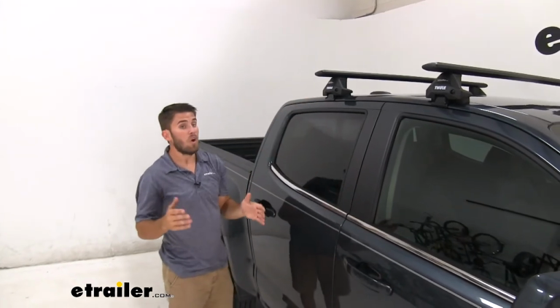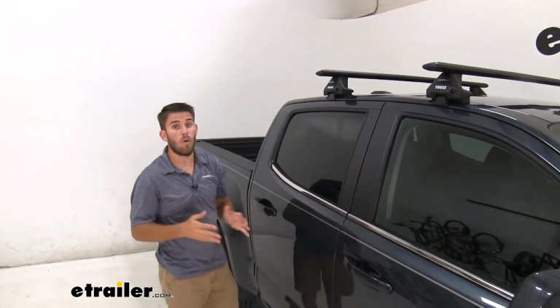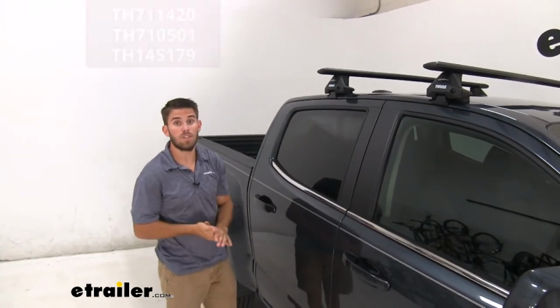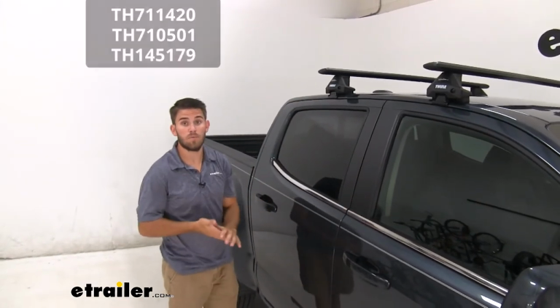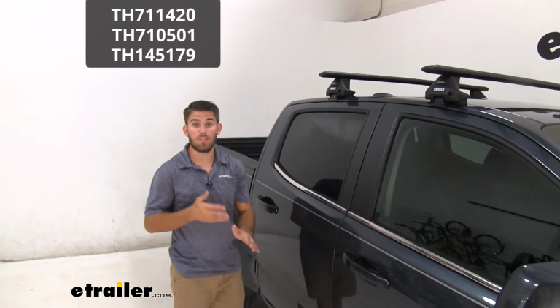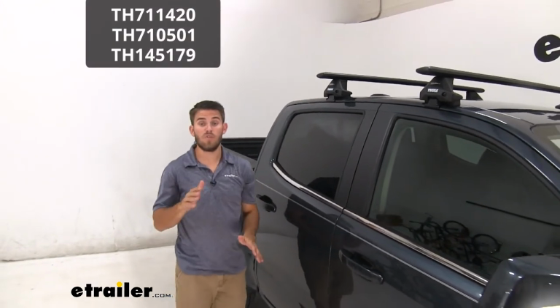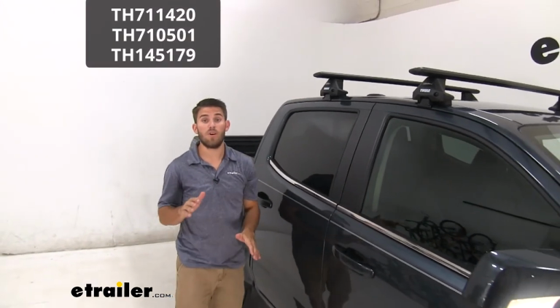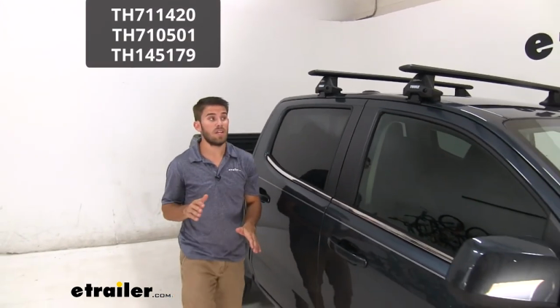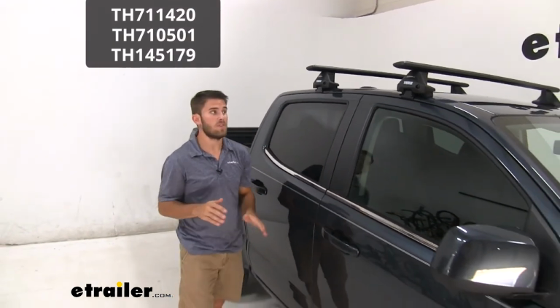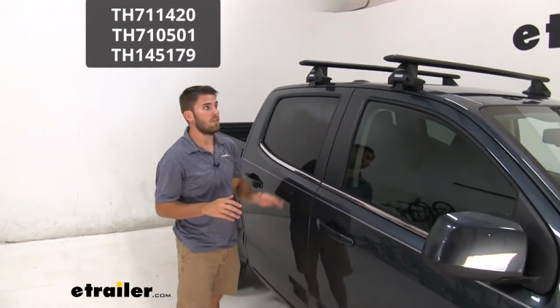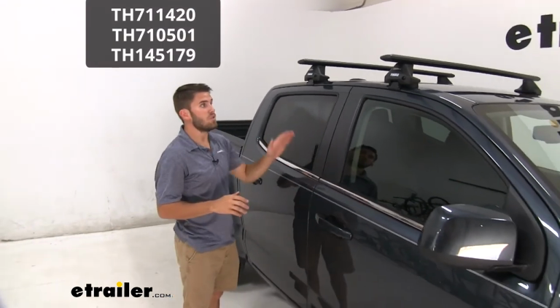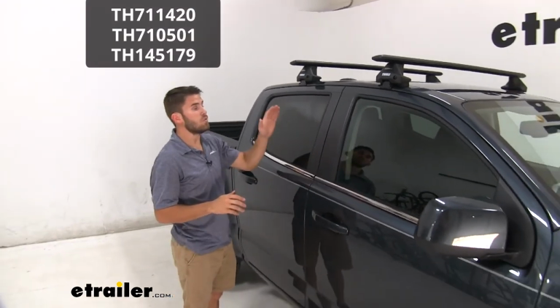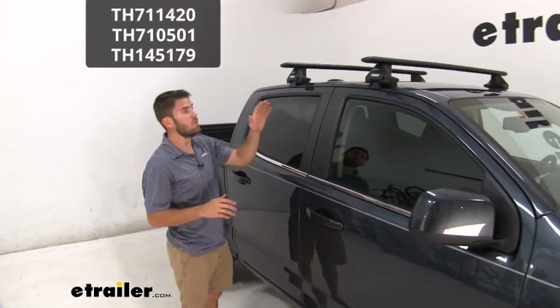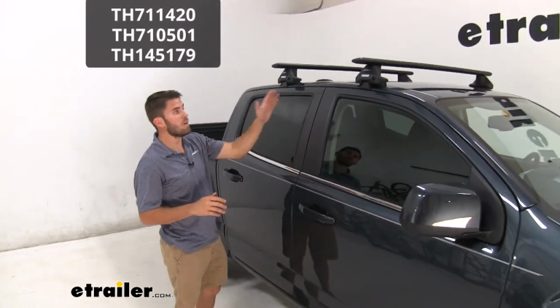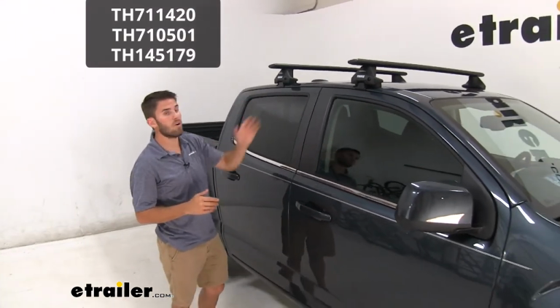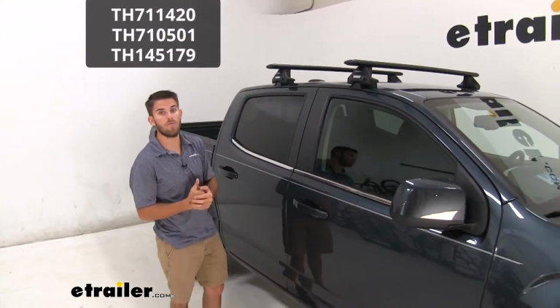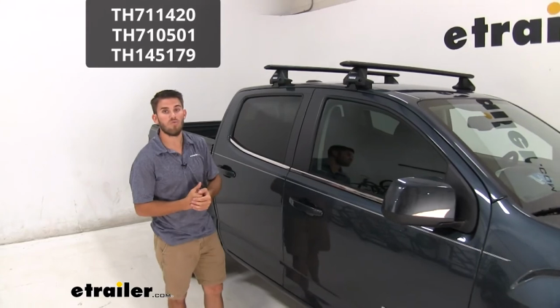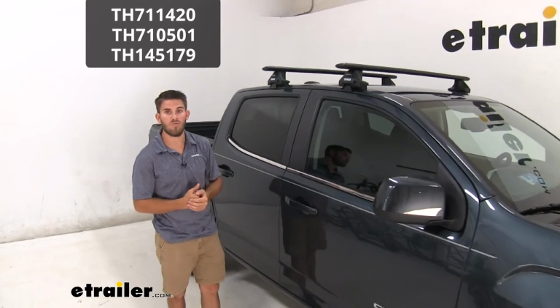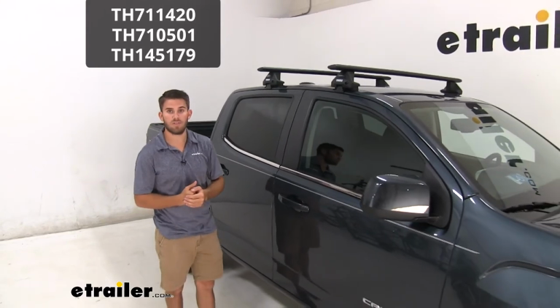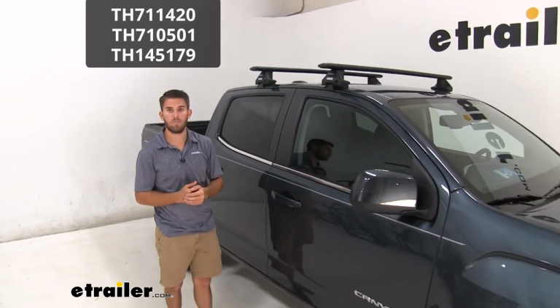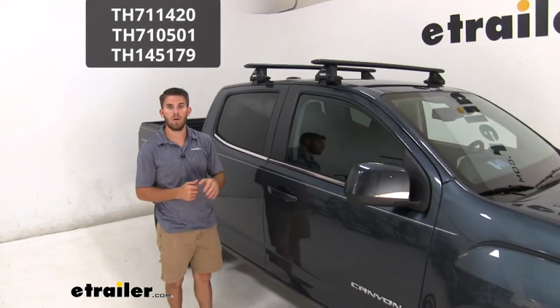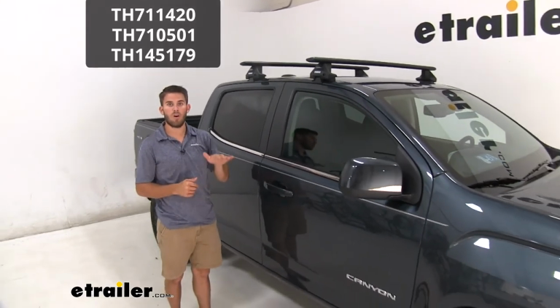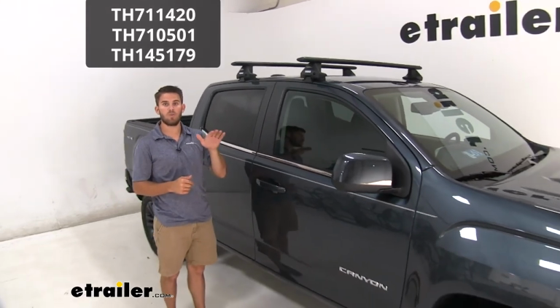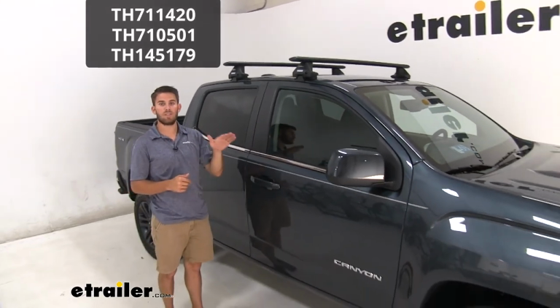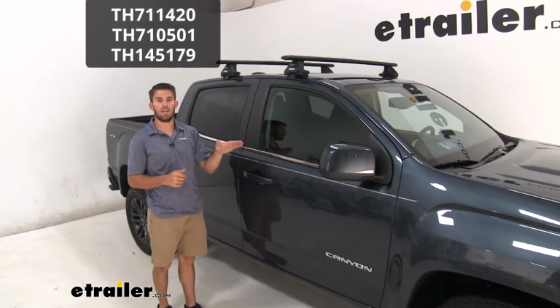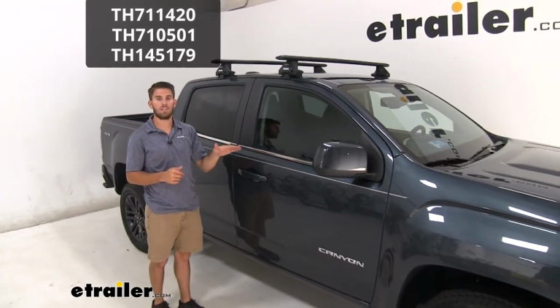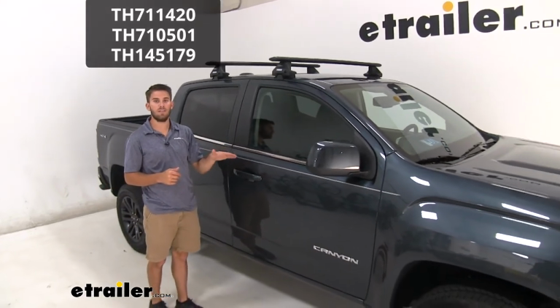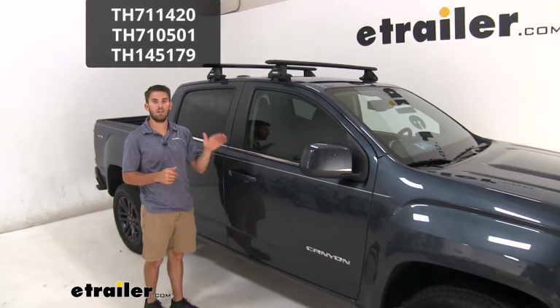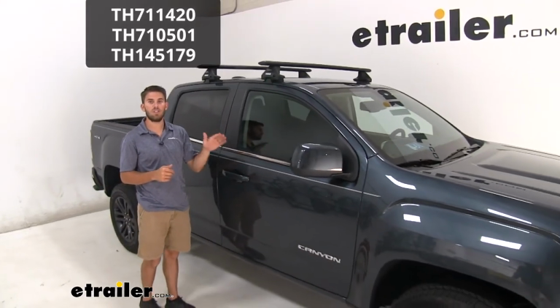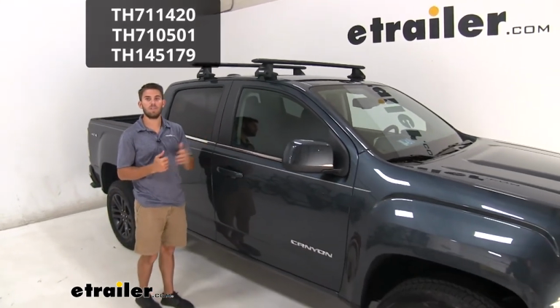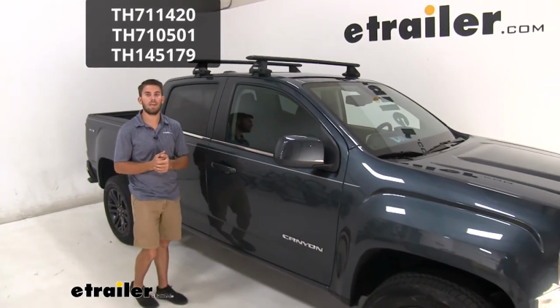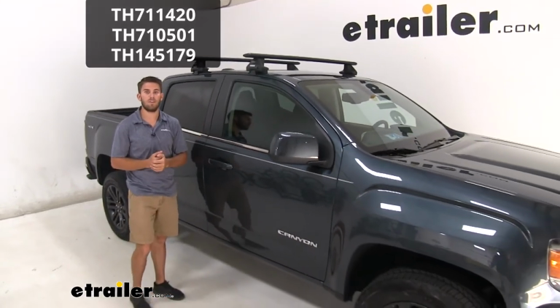Thank you all for watching — that's going to do it for our test fit of the Thule Wing Bar Evo roof rack system on our 2019 GMC Canyon.